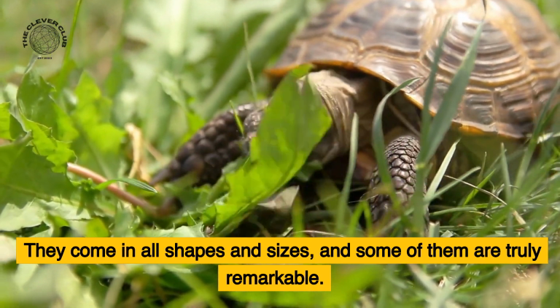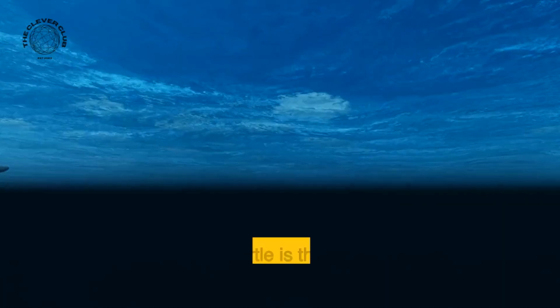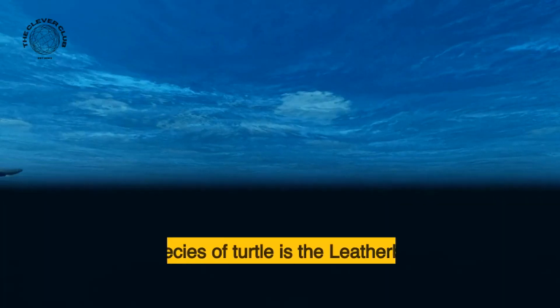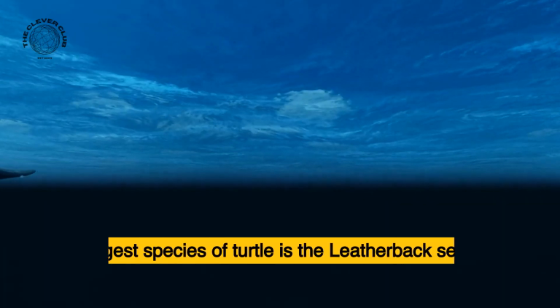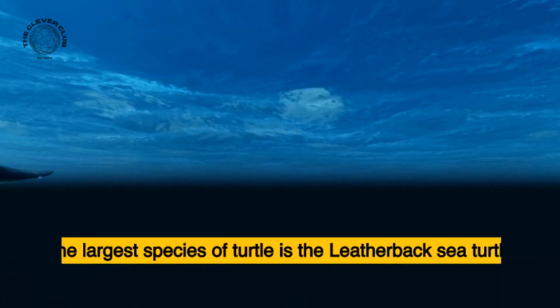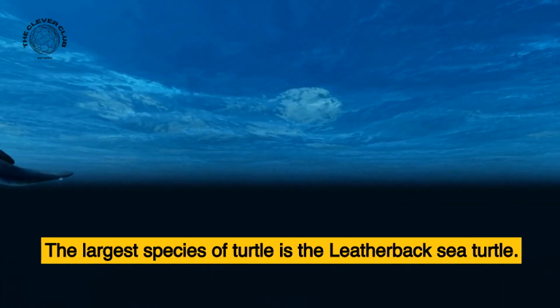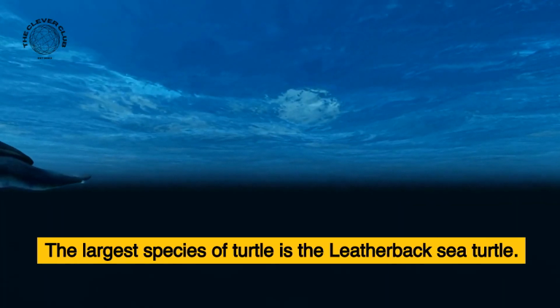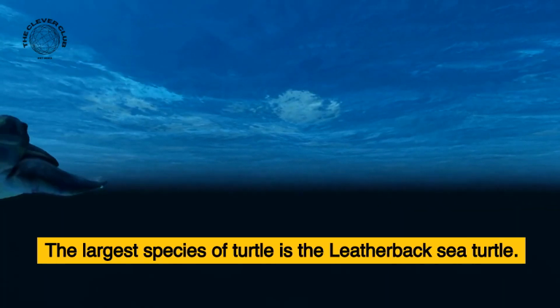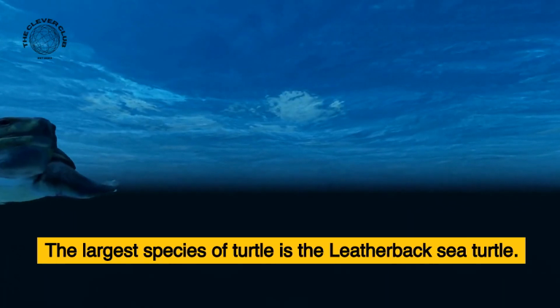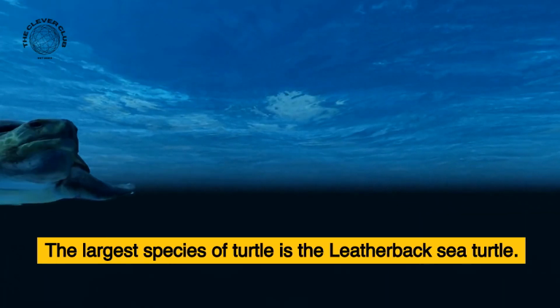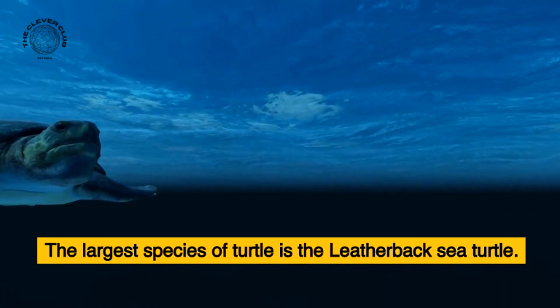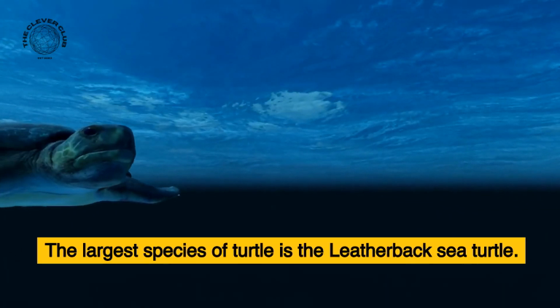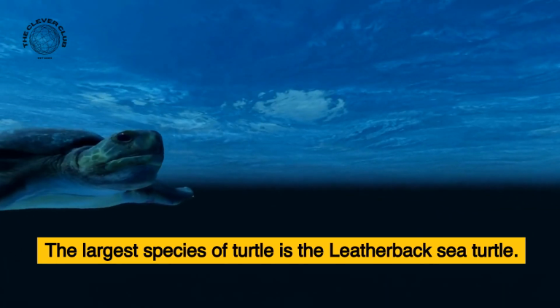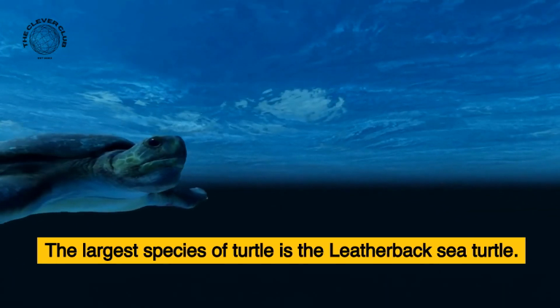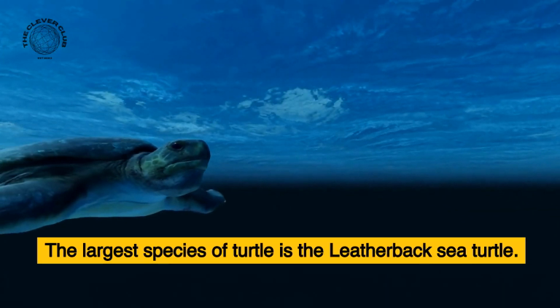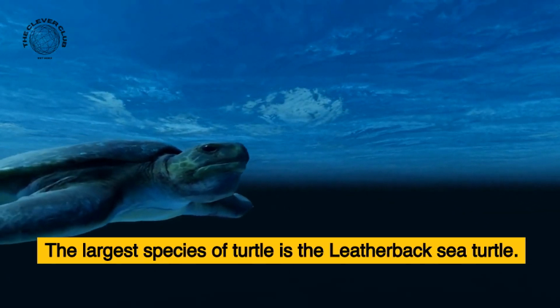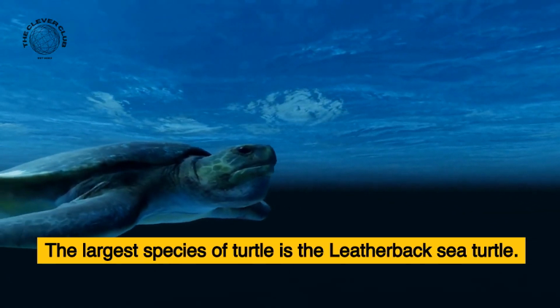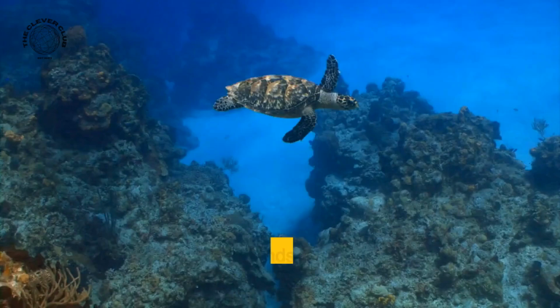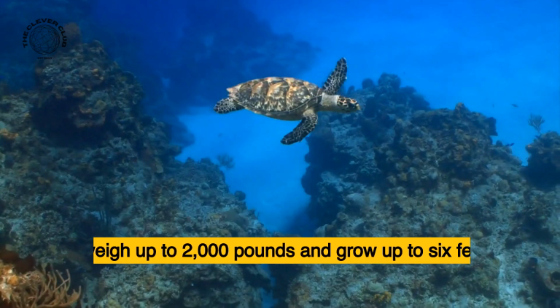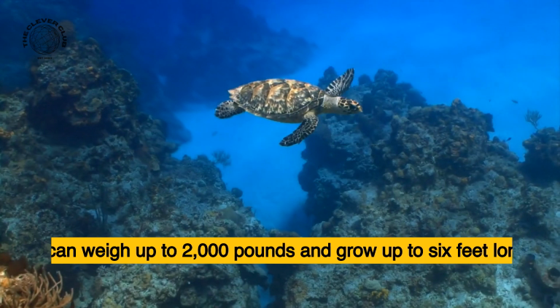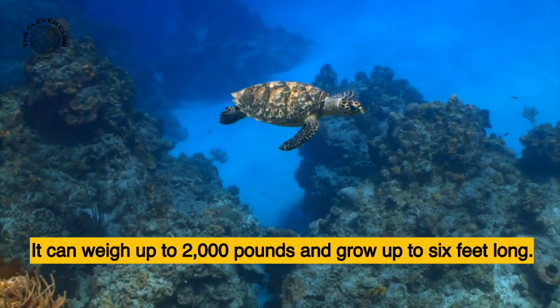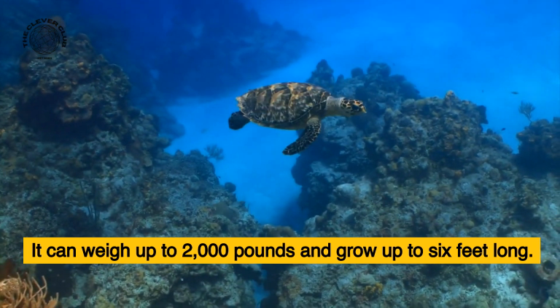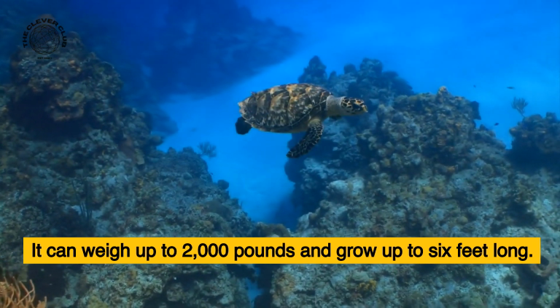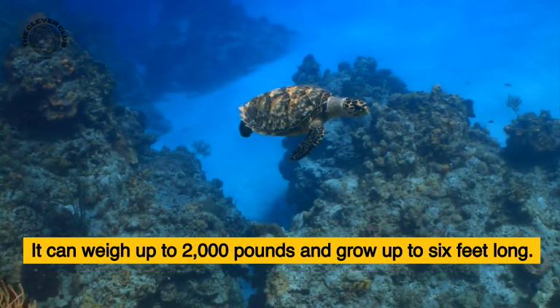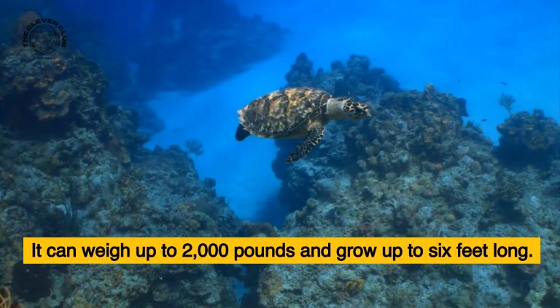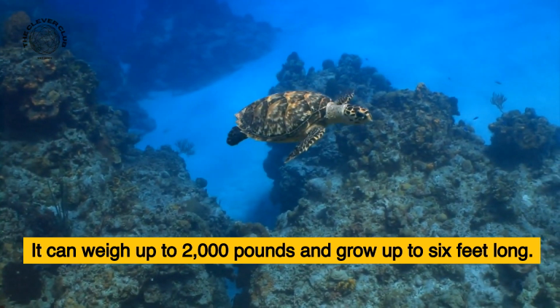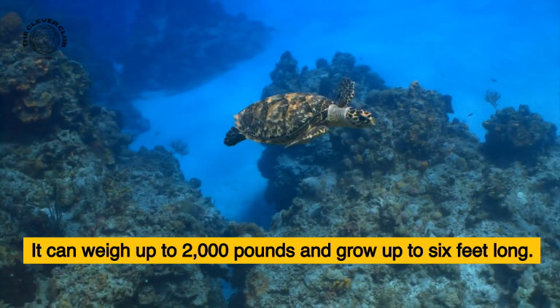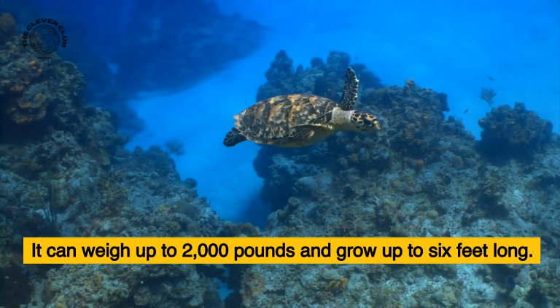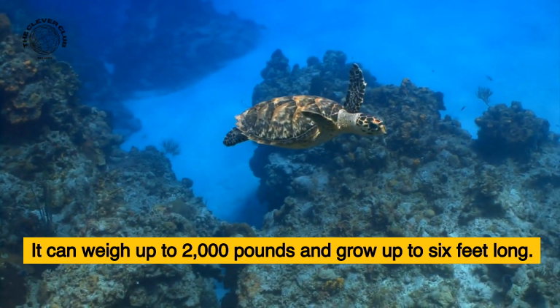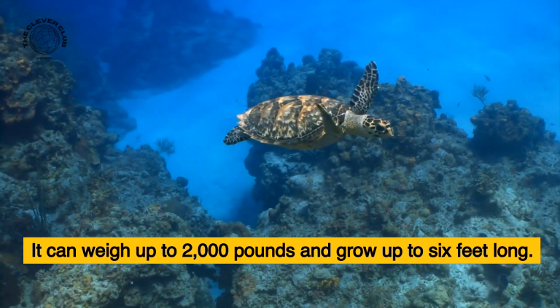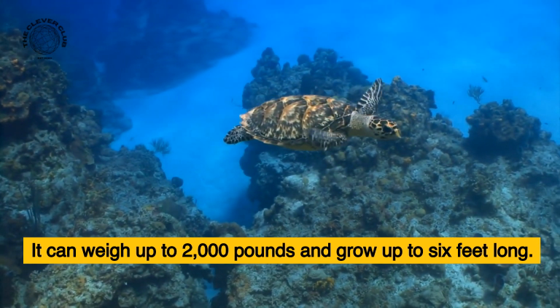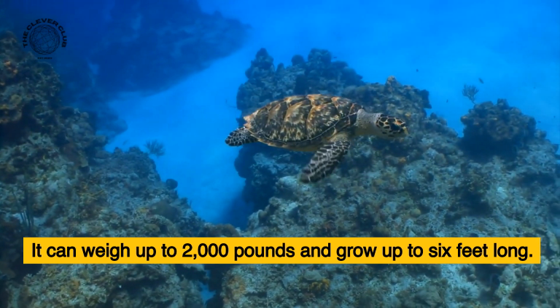The largest species of turtle is the leatherback sea turtle. It can weigh up to 2,000 pounds and grow up to 6 feet long.